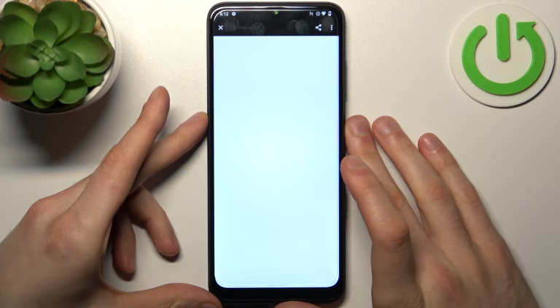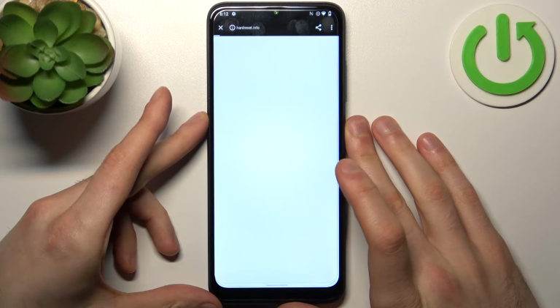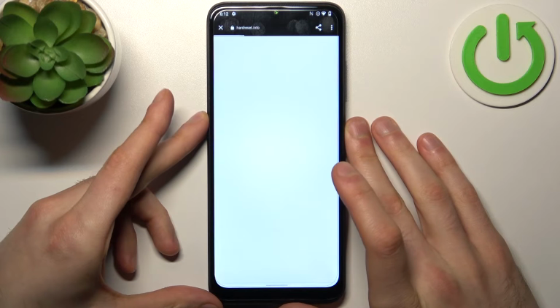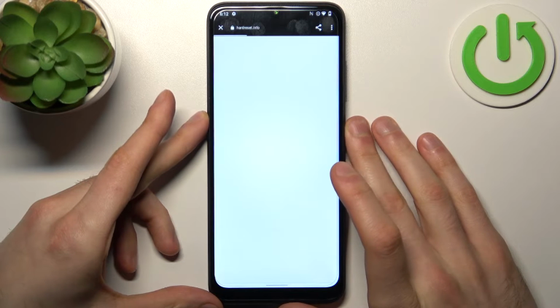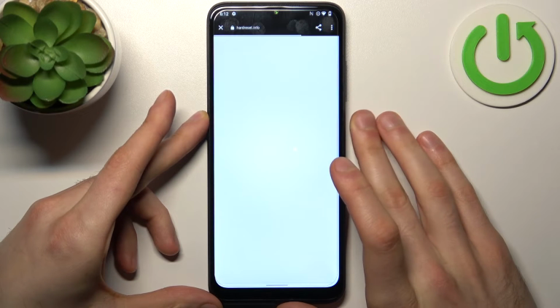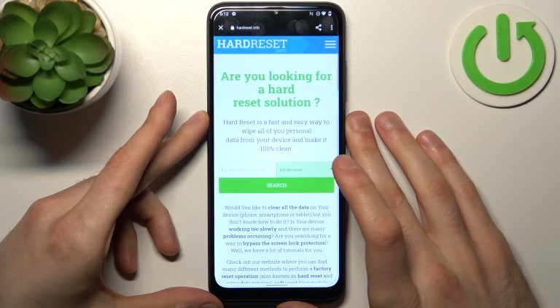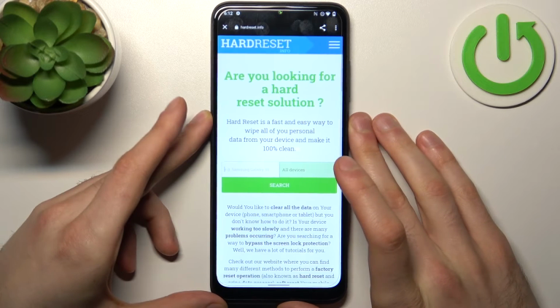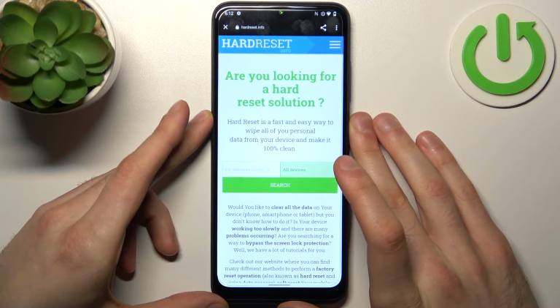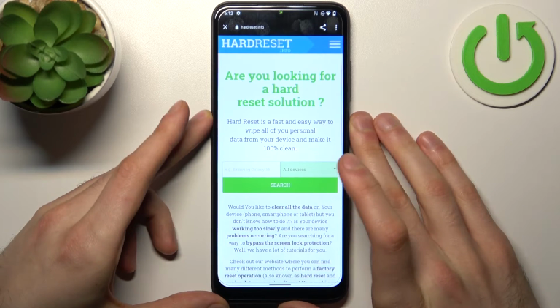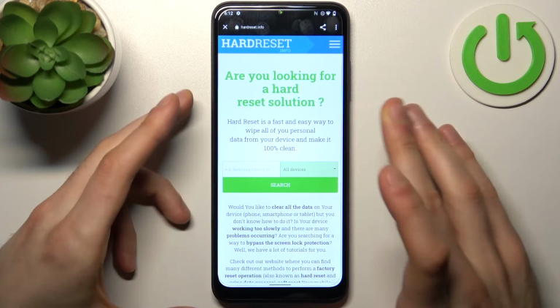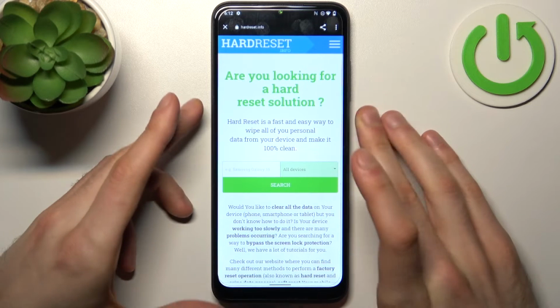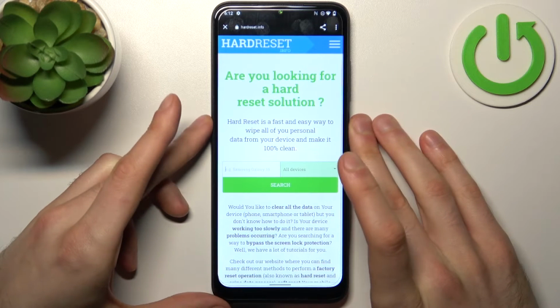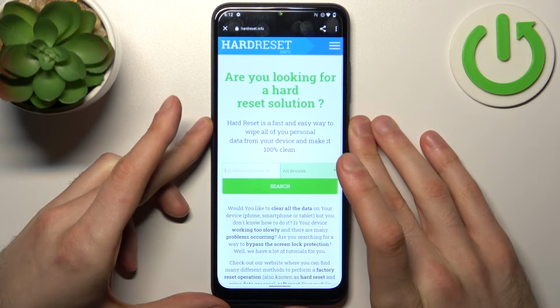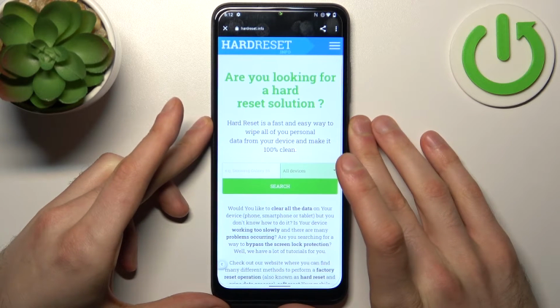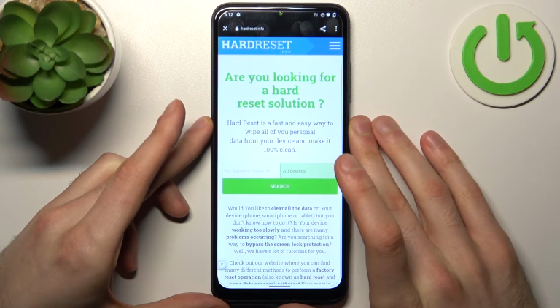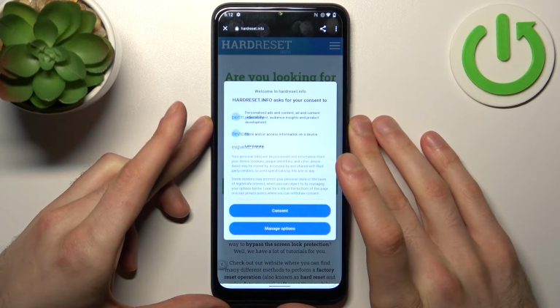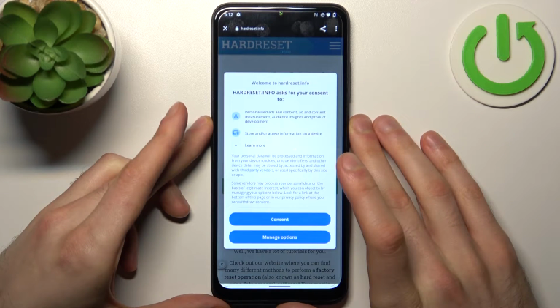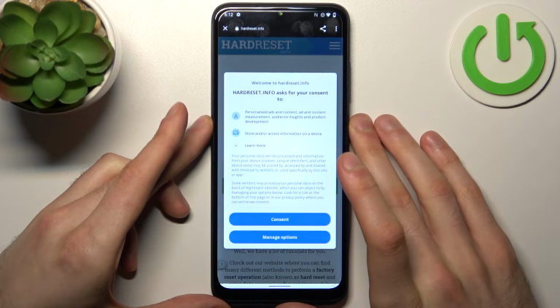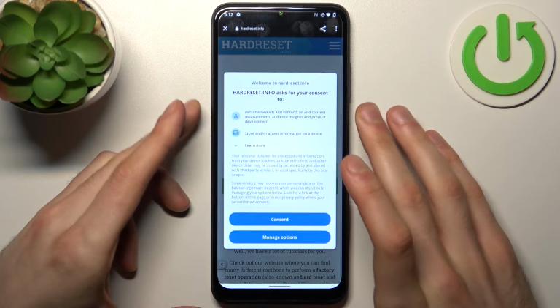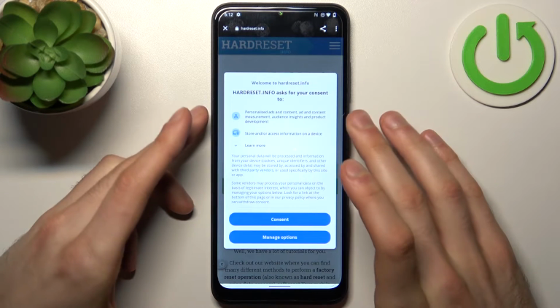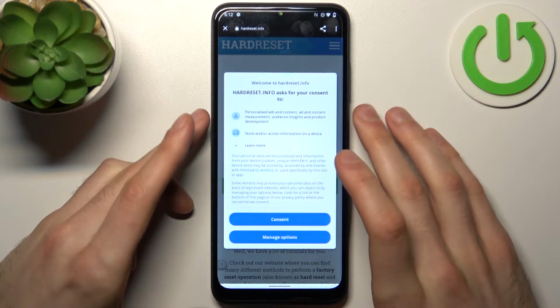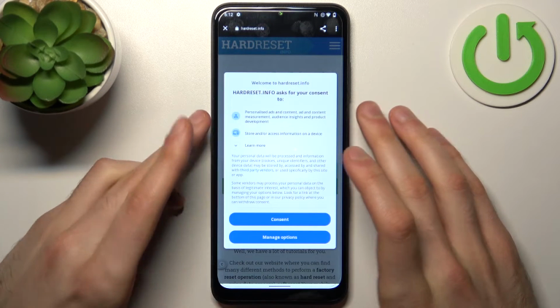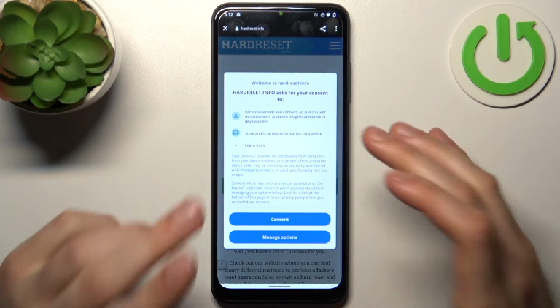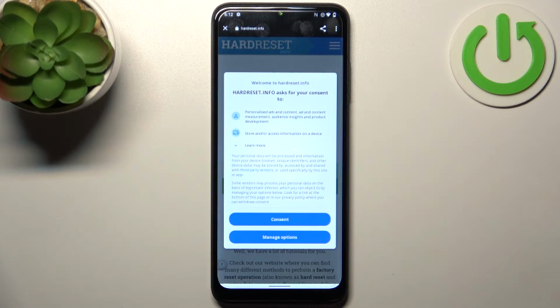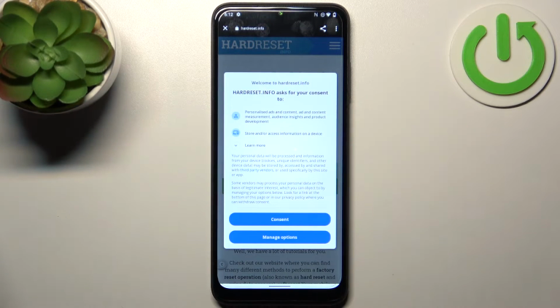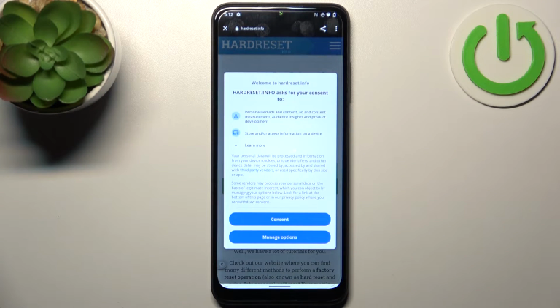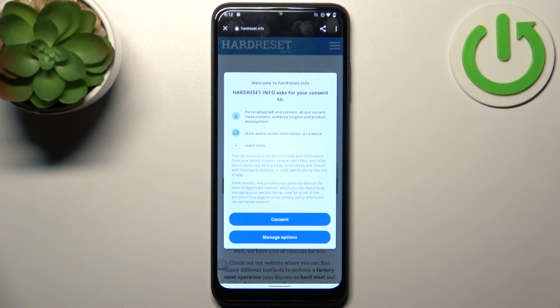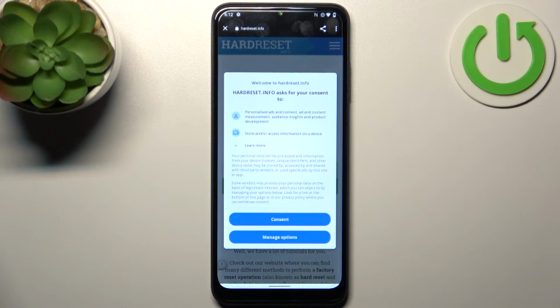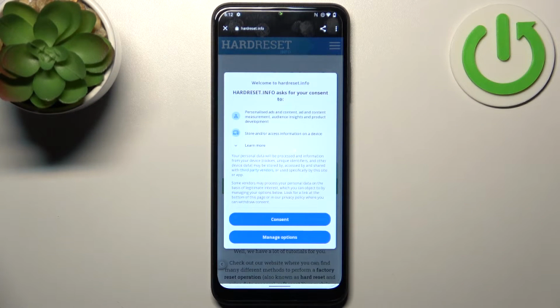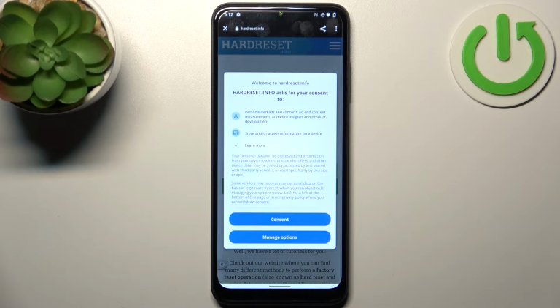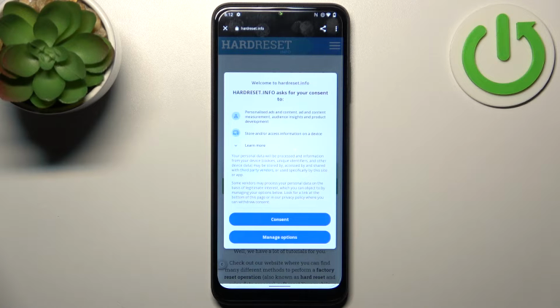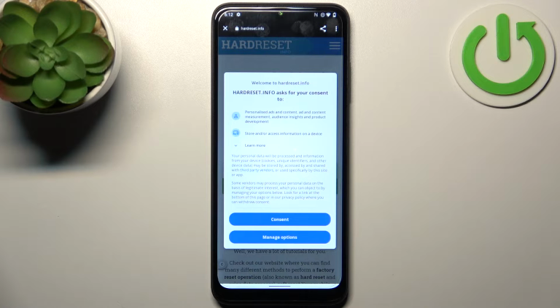Let's open it — and yeah, that's how you can access the page which is being encoded into this QR code.